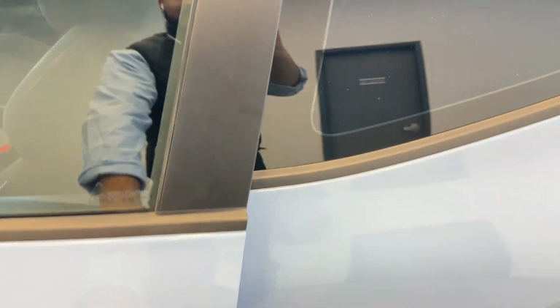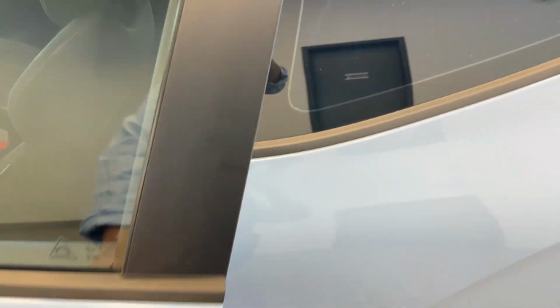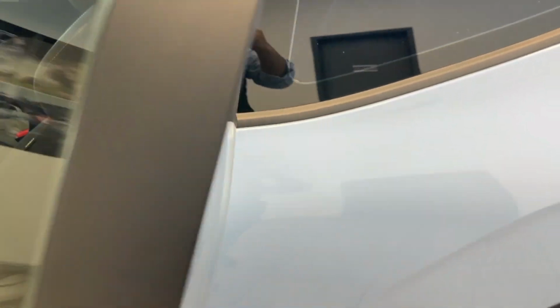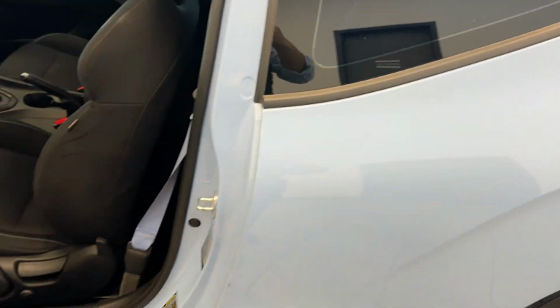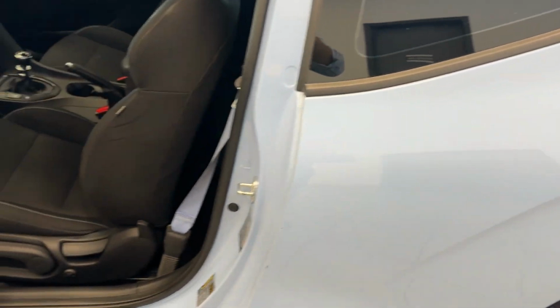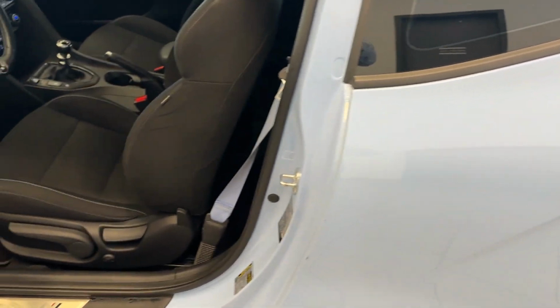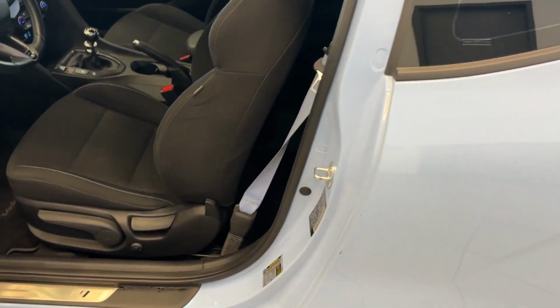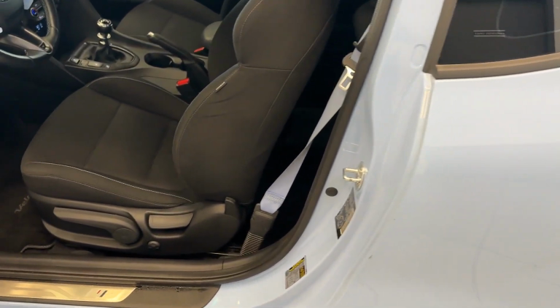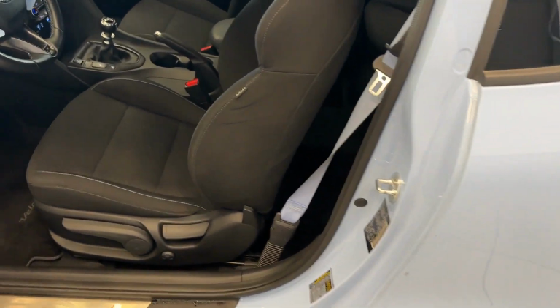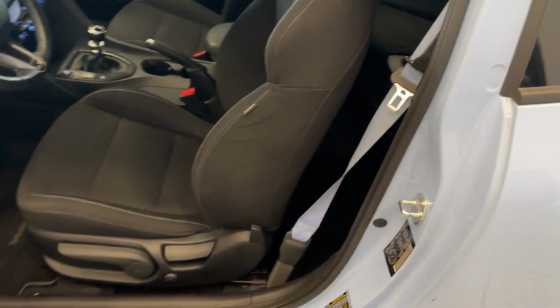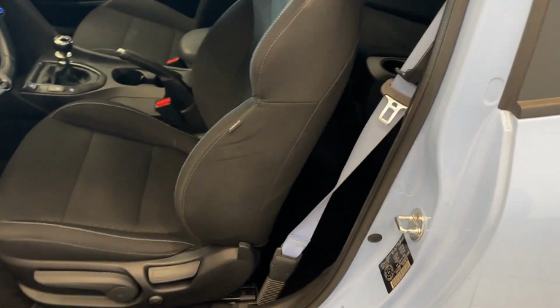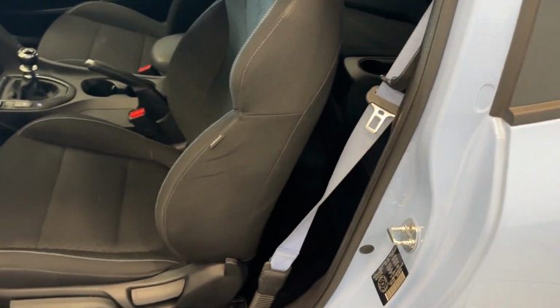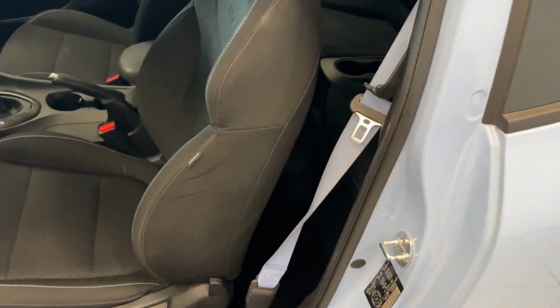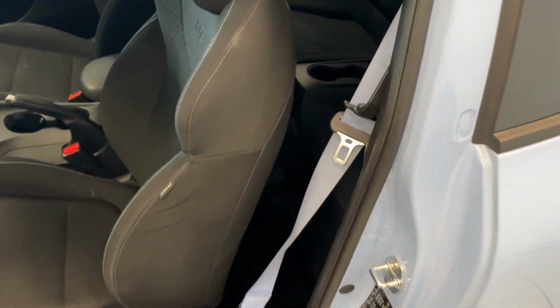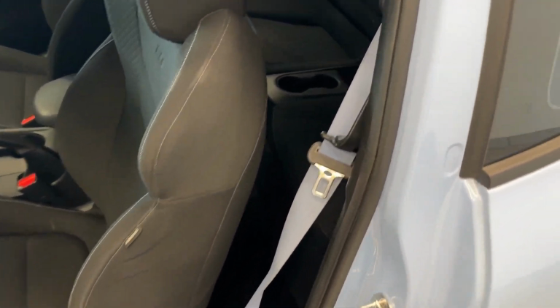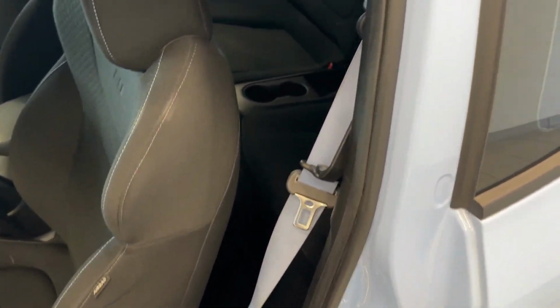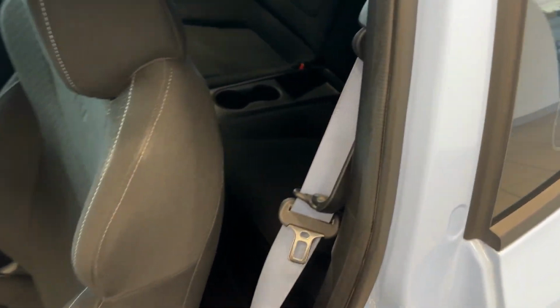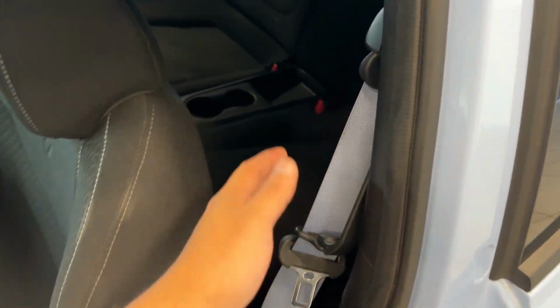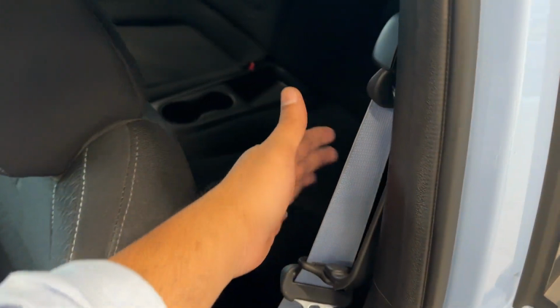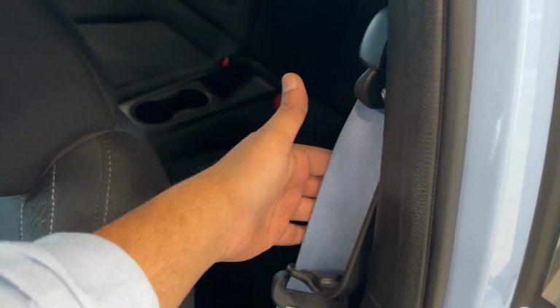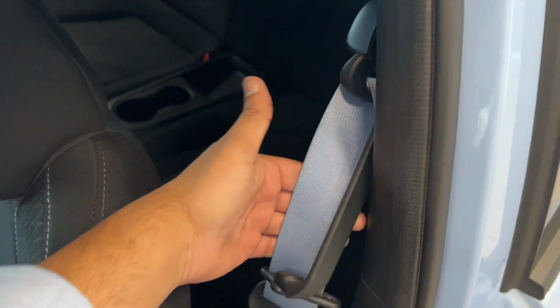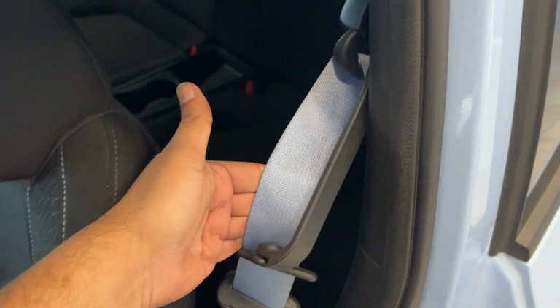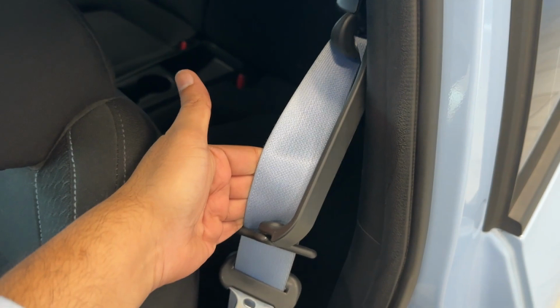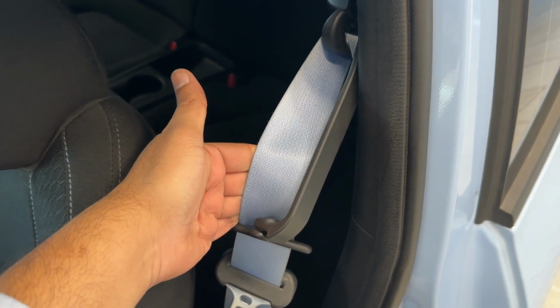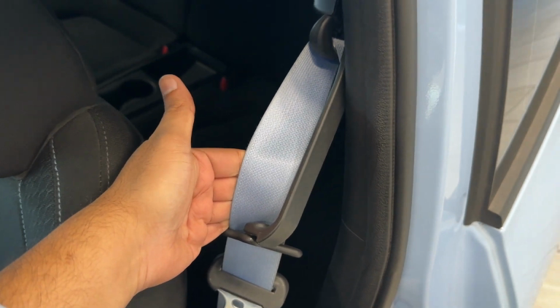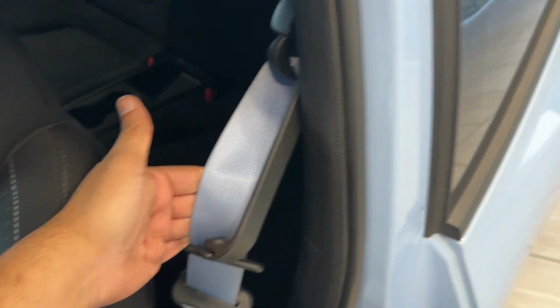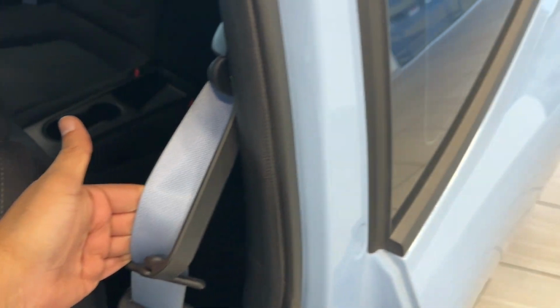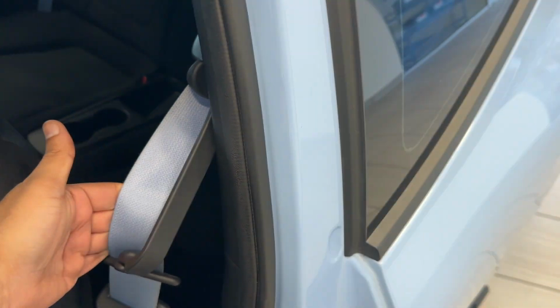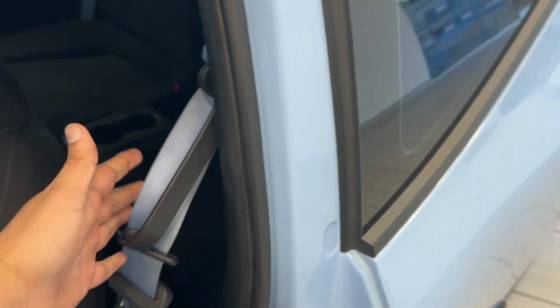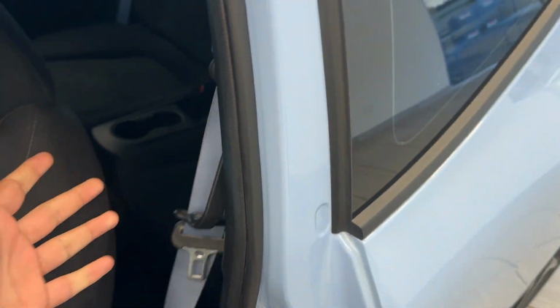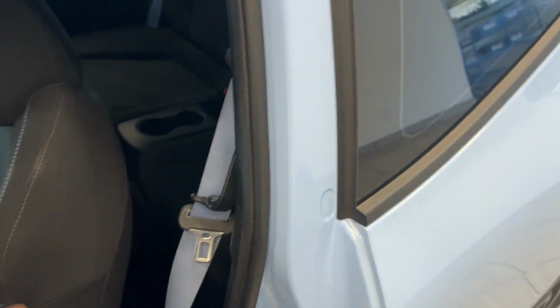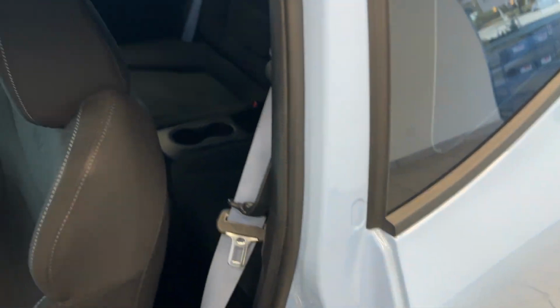Keyless entry on the car. Really like how the seatbelts match the body color.